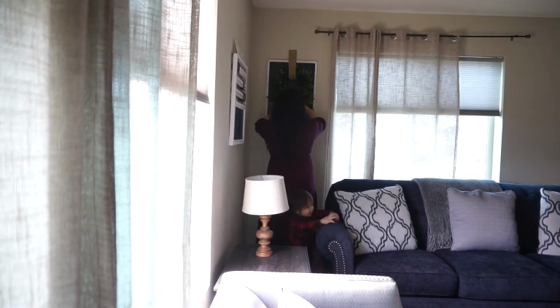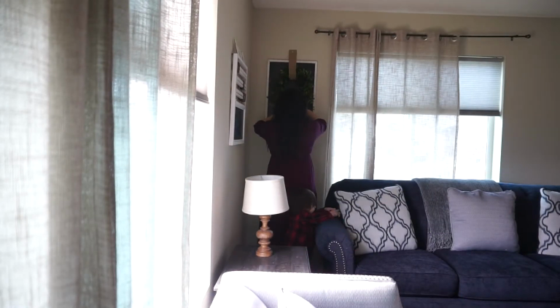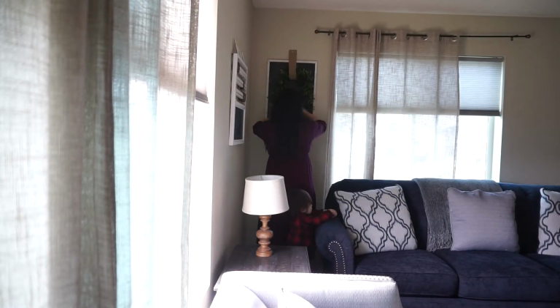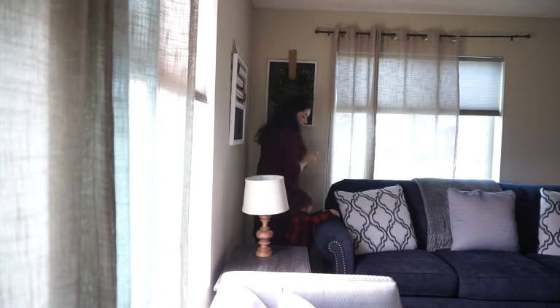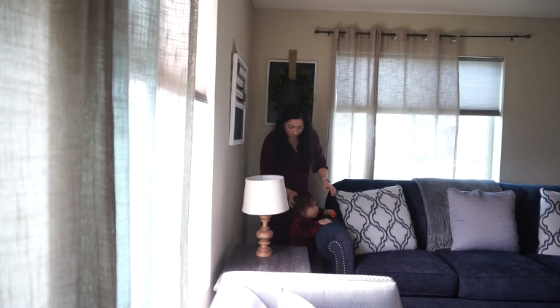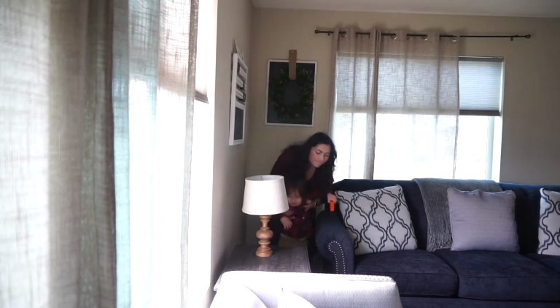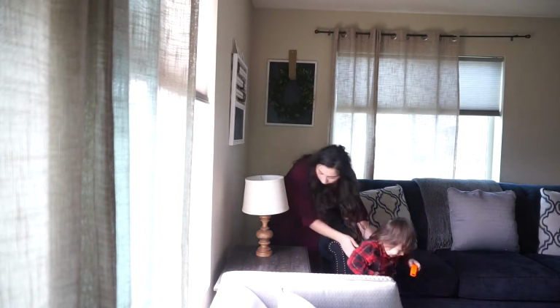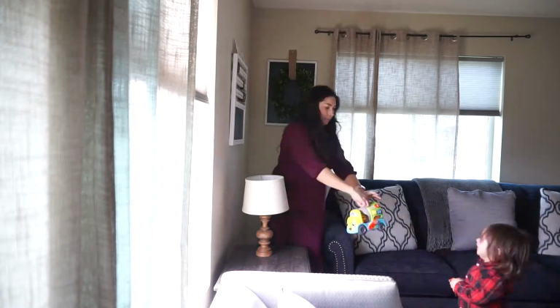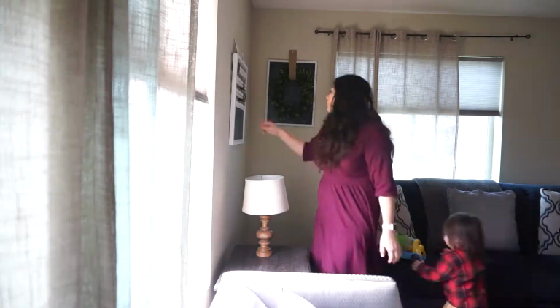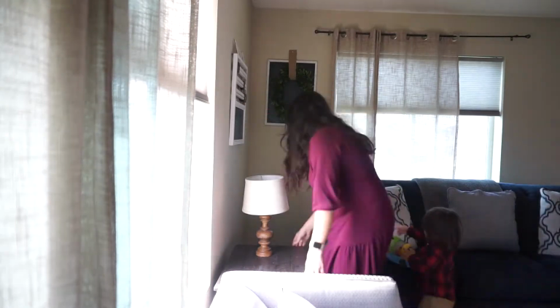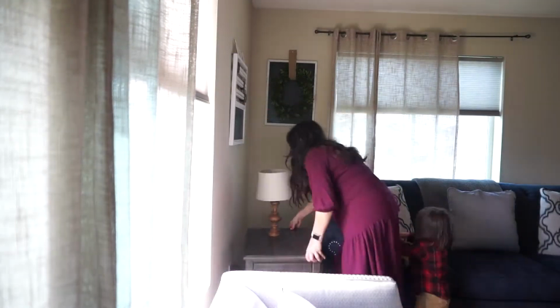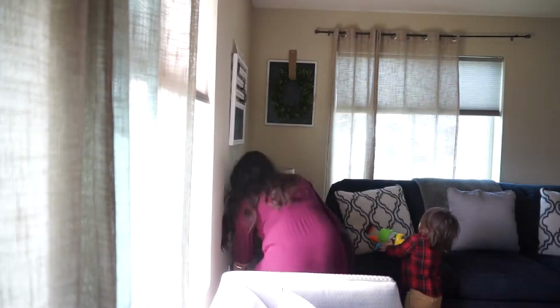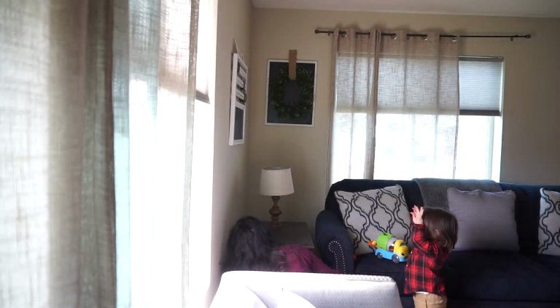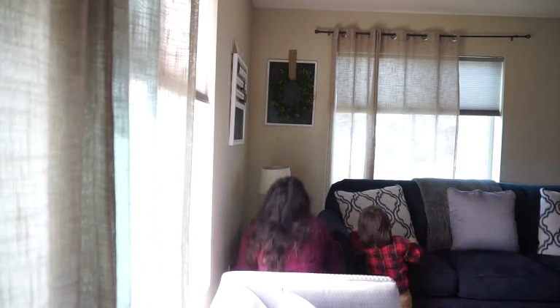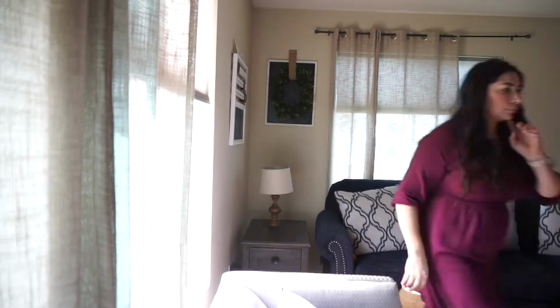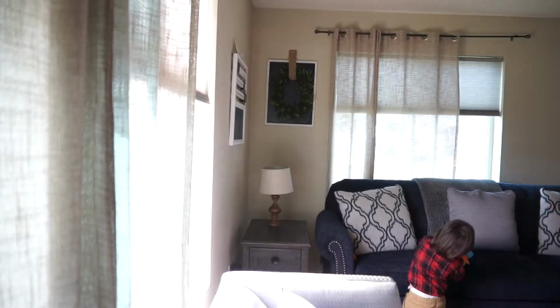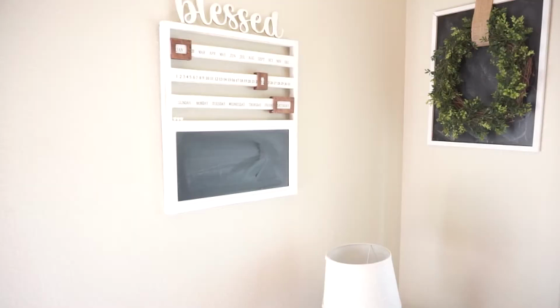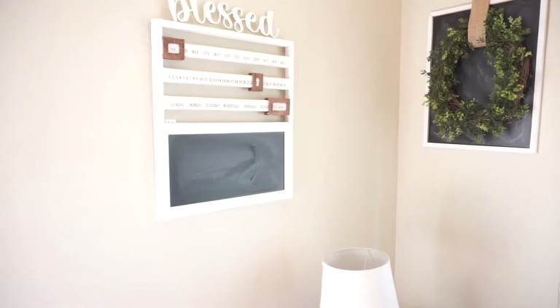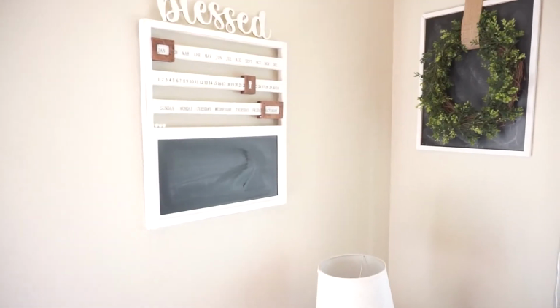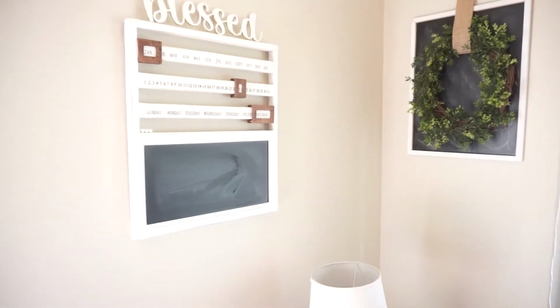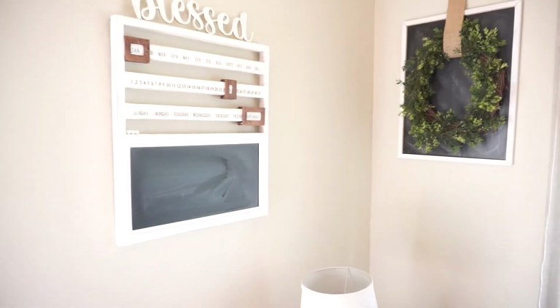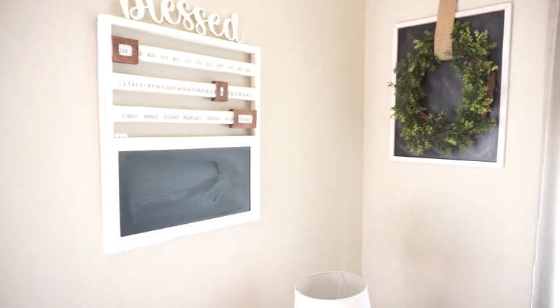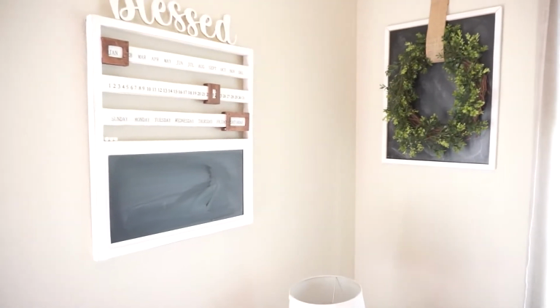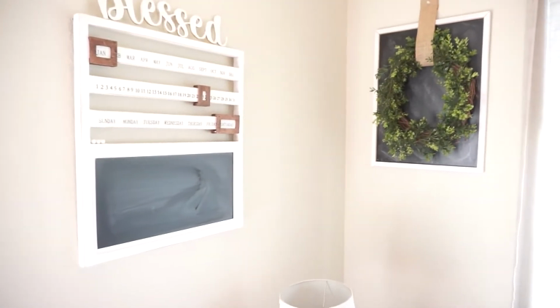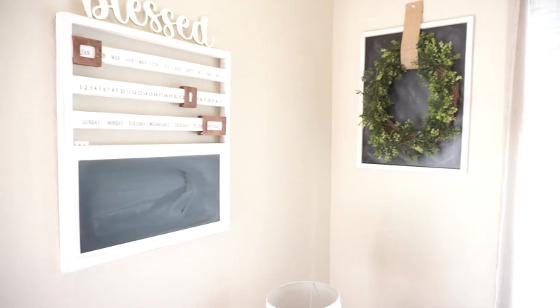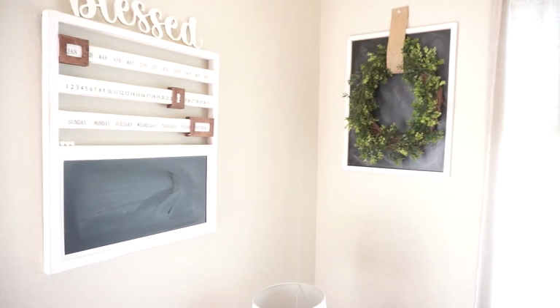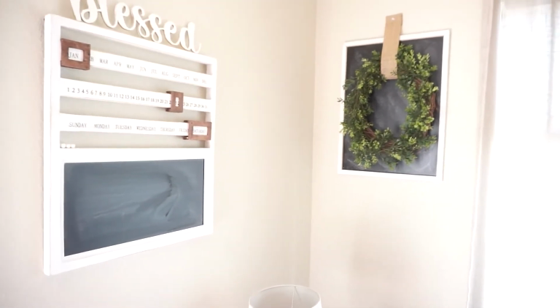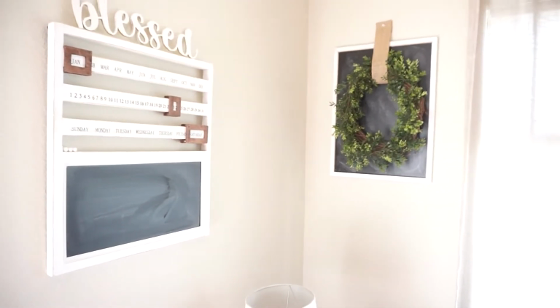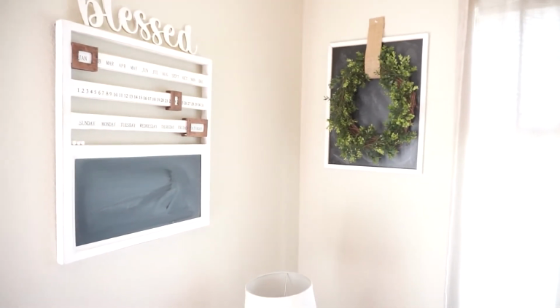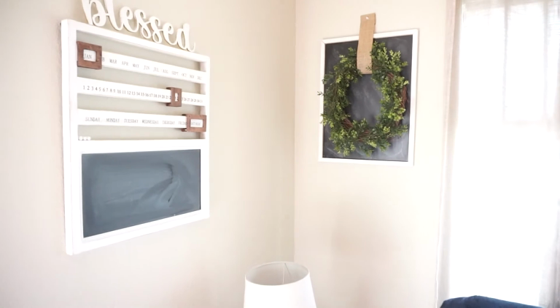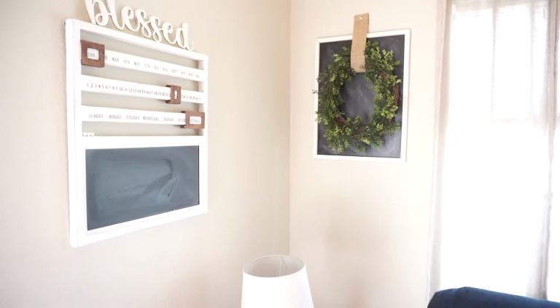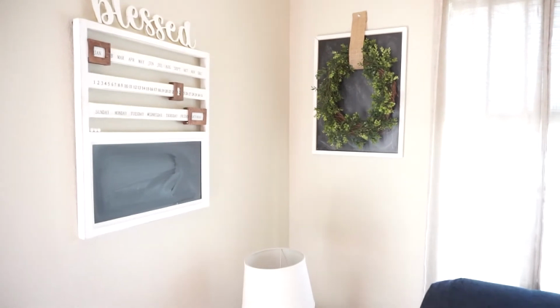Little disclaimer: I did not purchase anything. All that I have here and that I'm decorating with is stuff that I already had at my house.